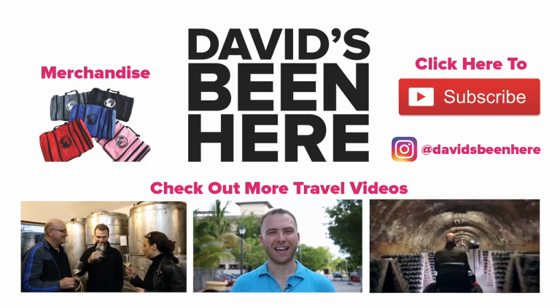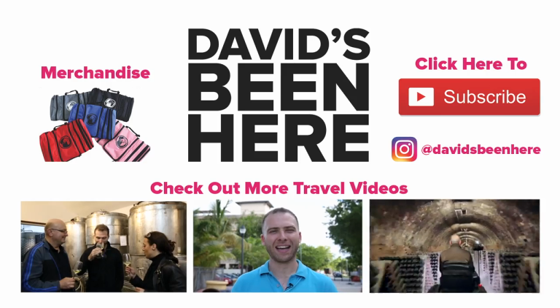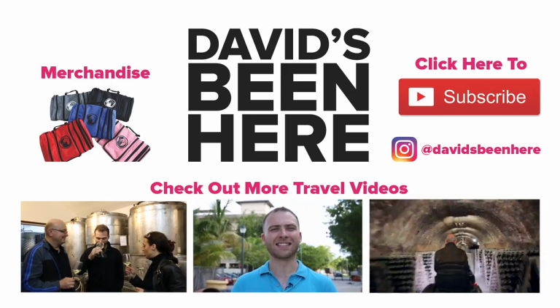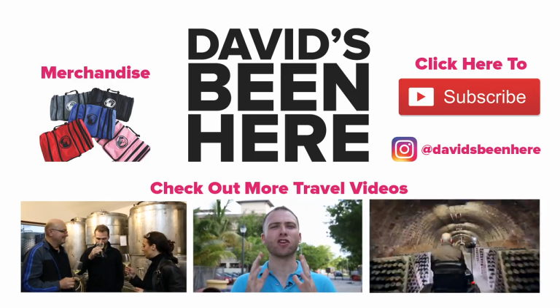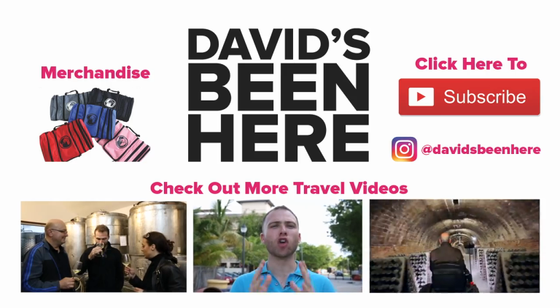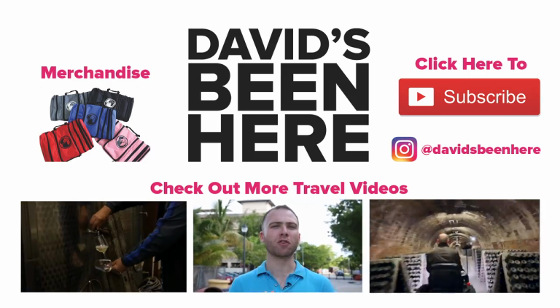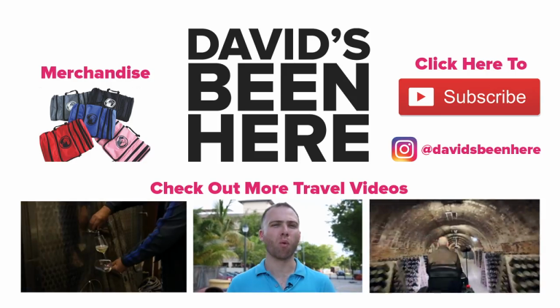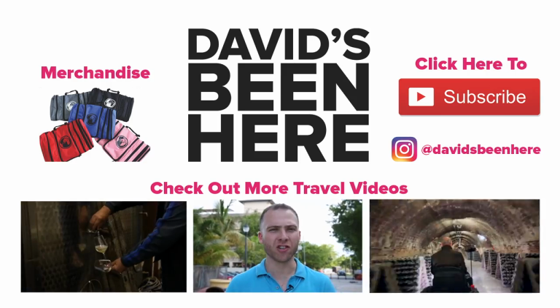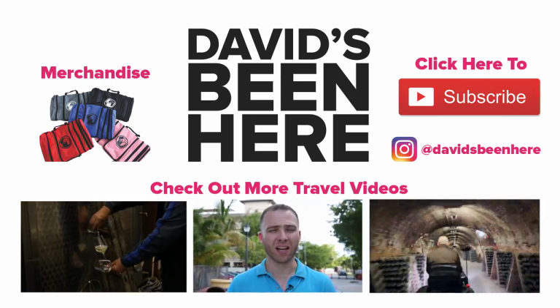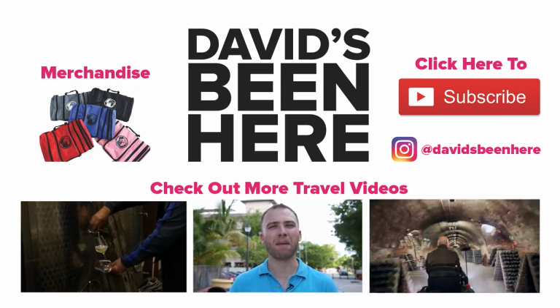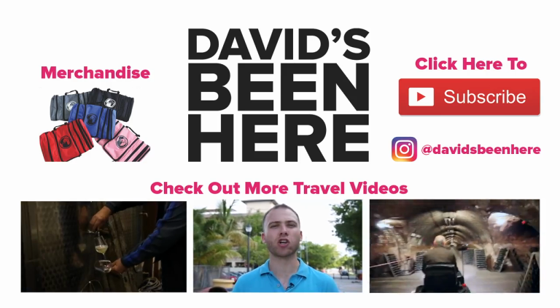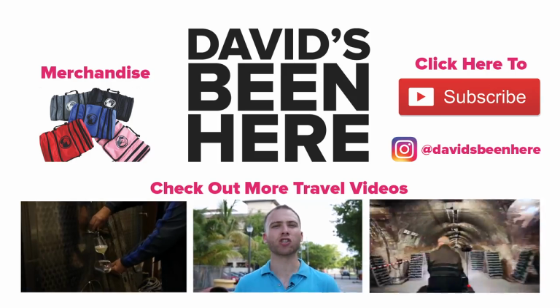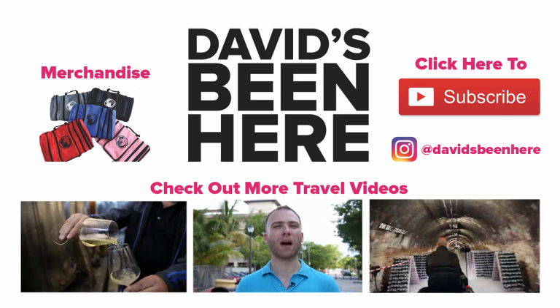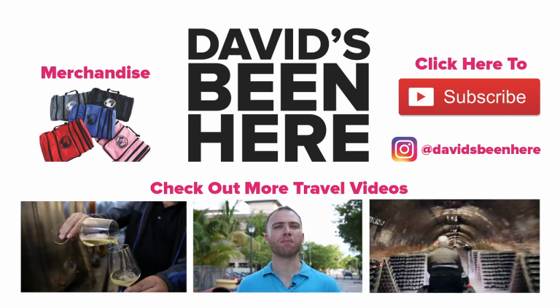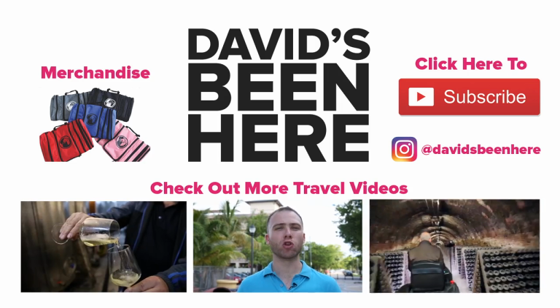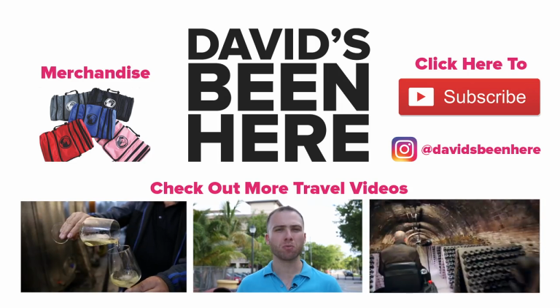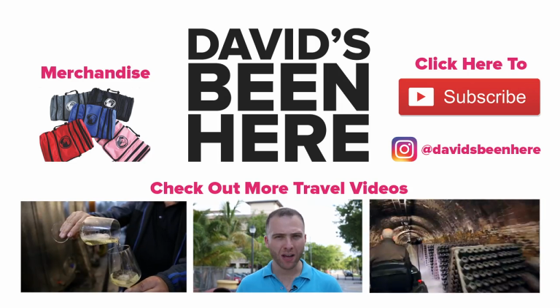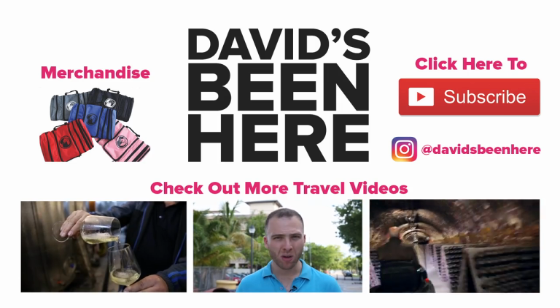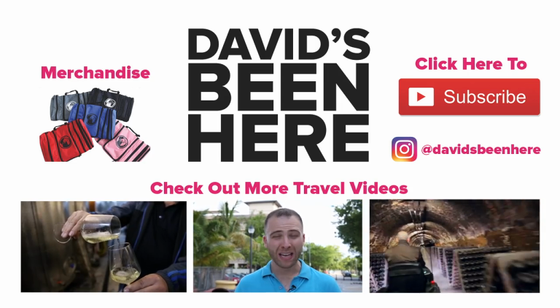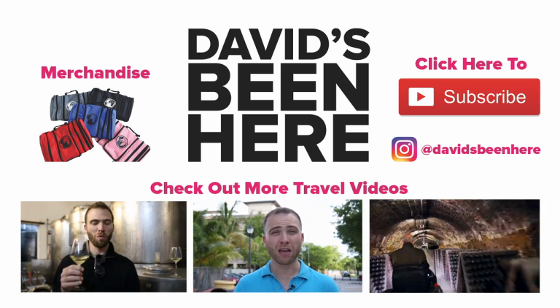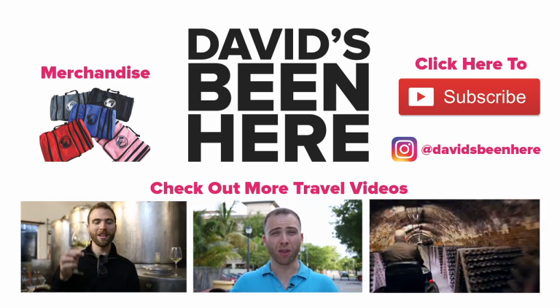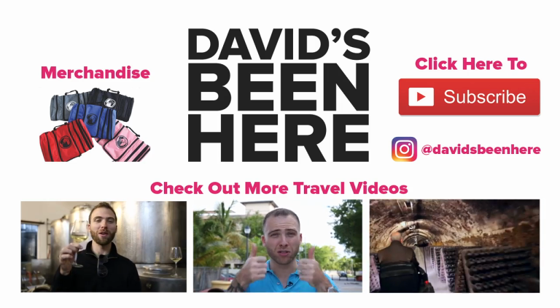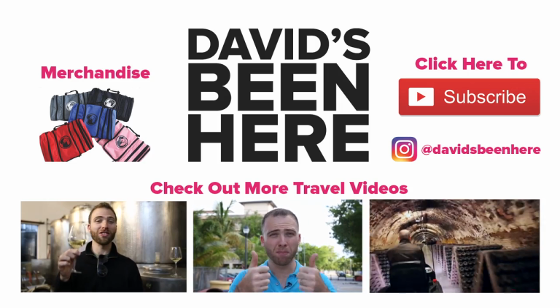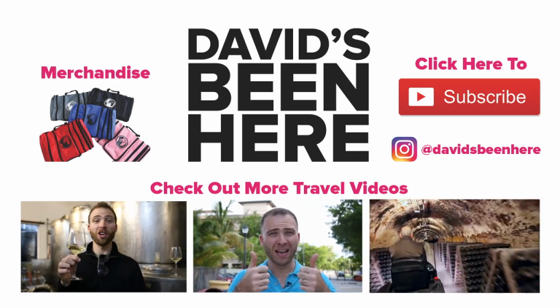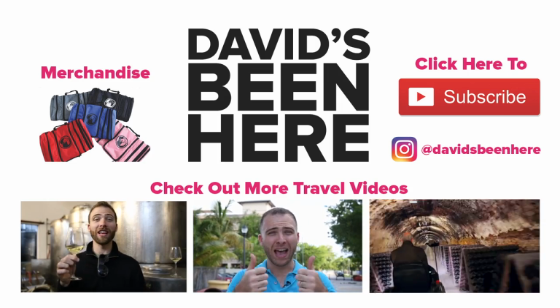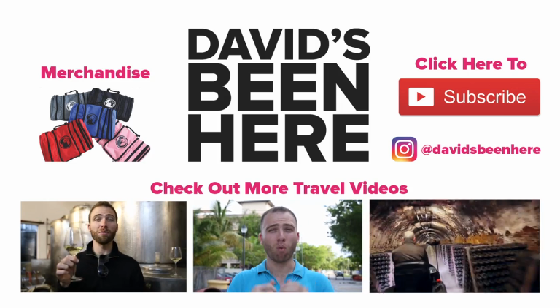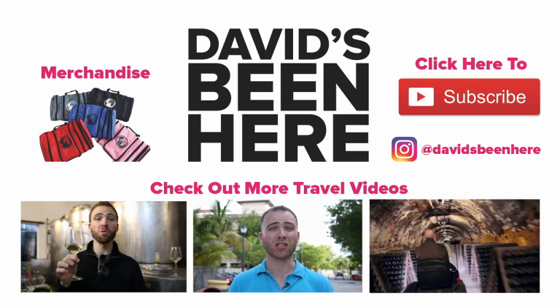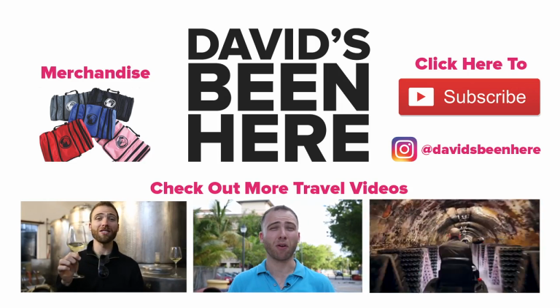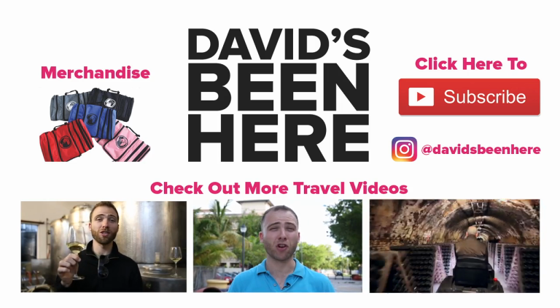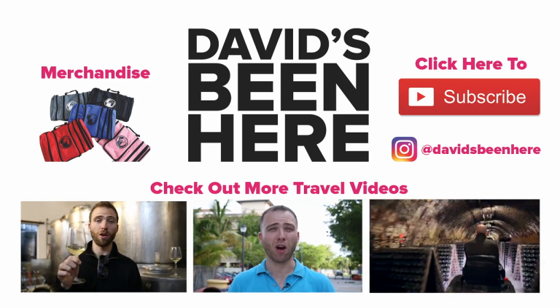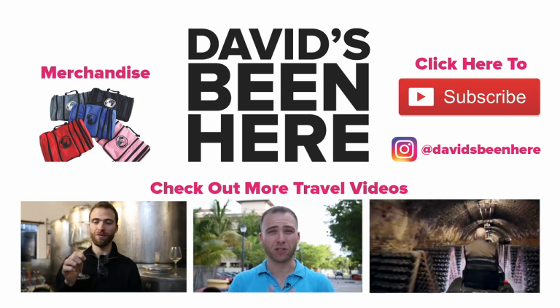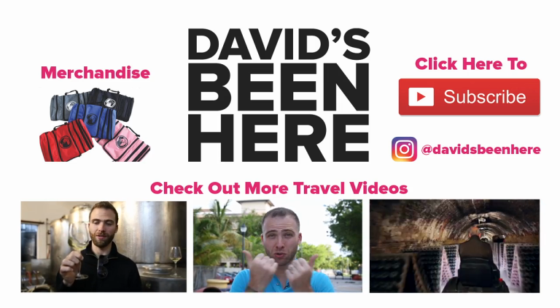Guys, thank you so much for watching. Make sure to subscribe to my YouTube channel, give me a thumbs up, and watch some other travel episodes.